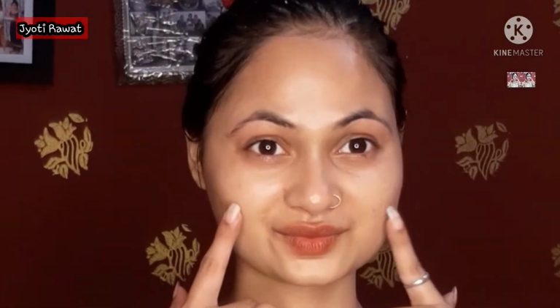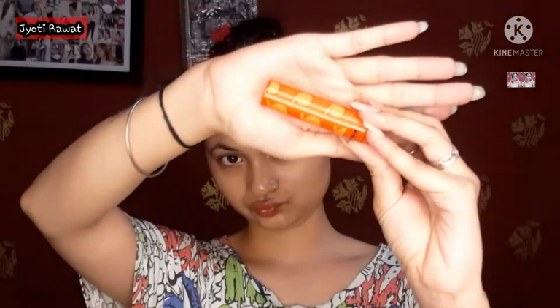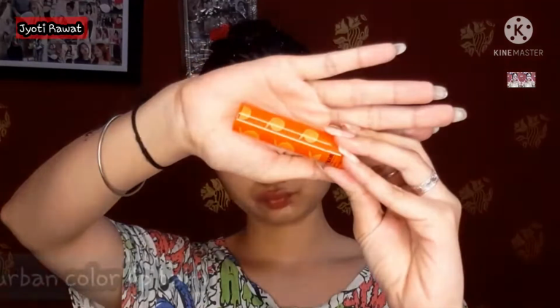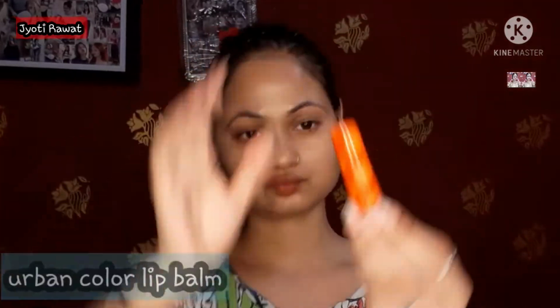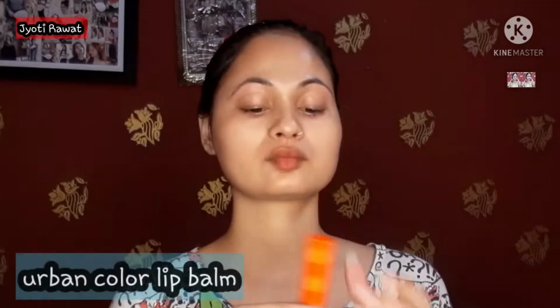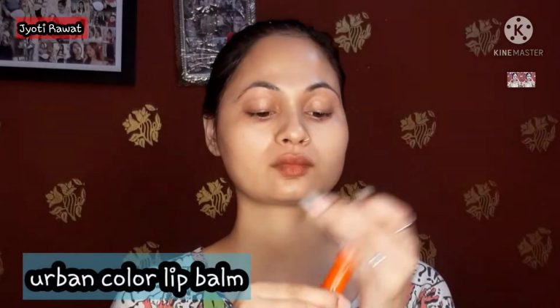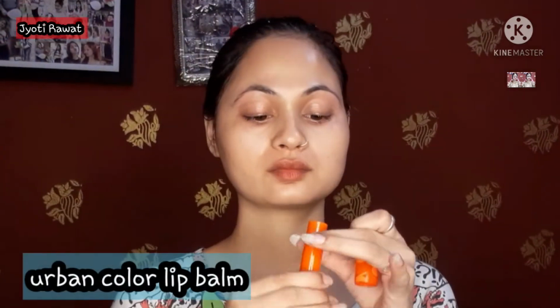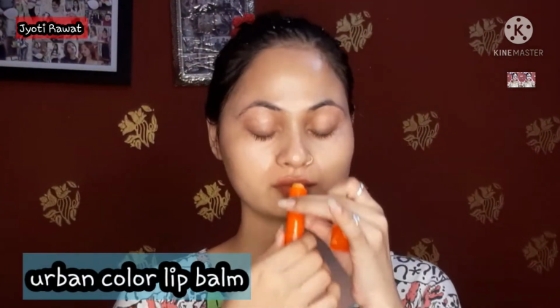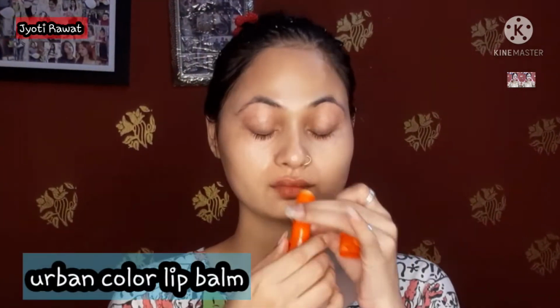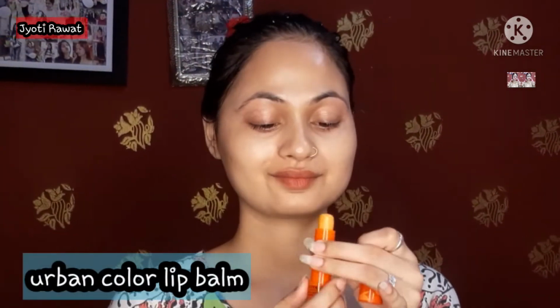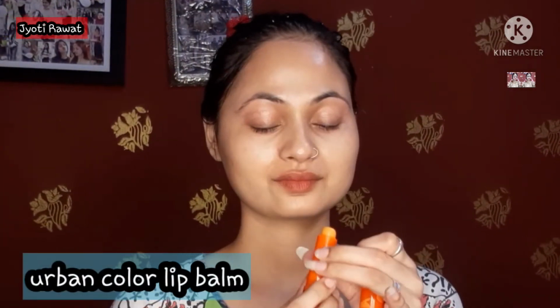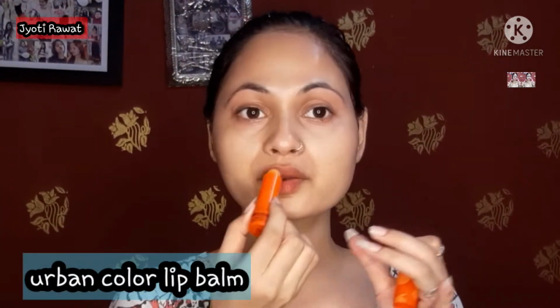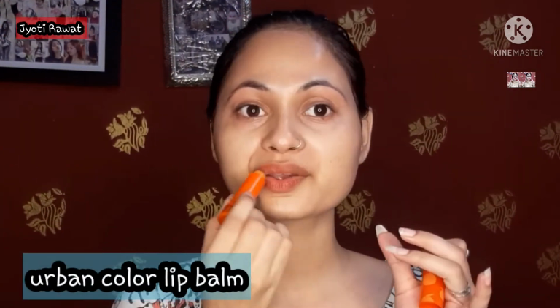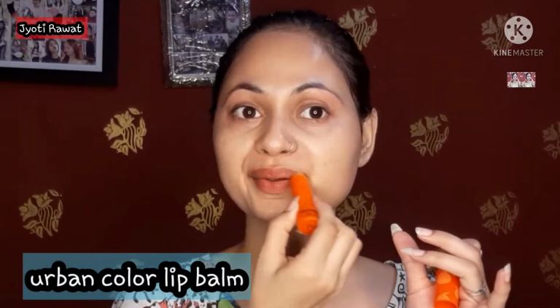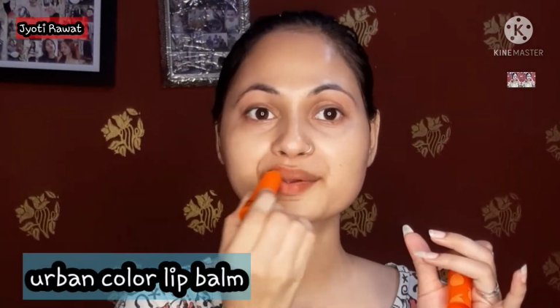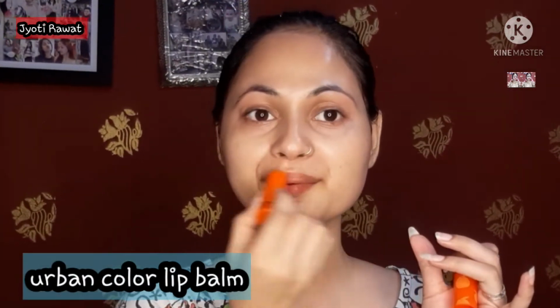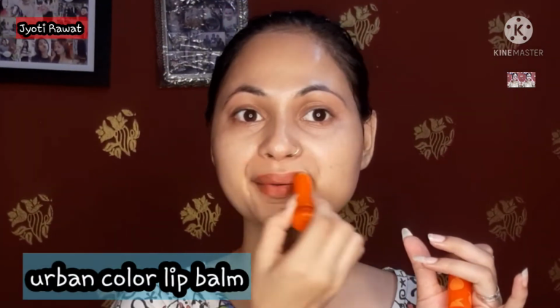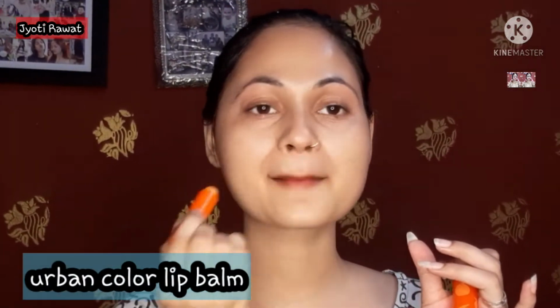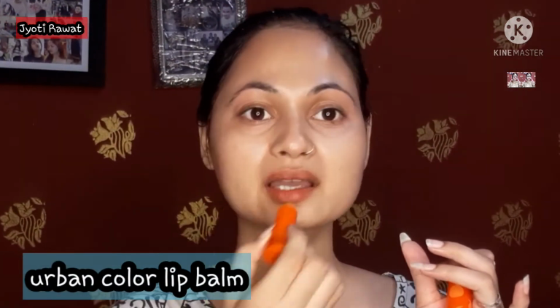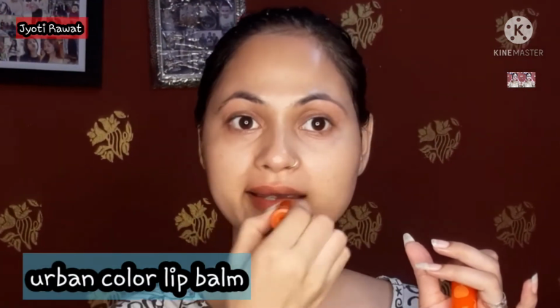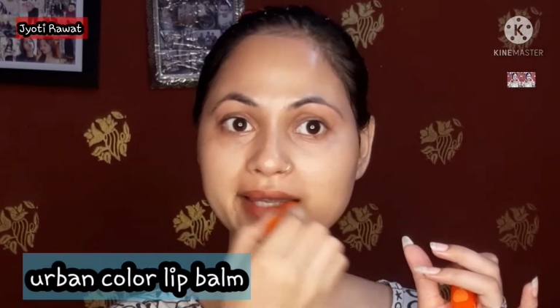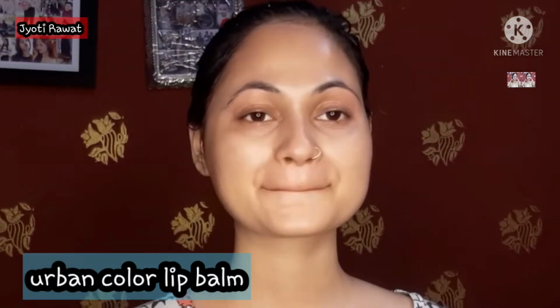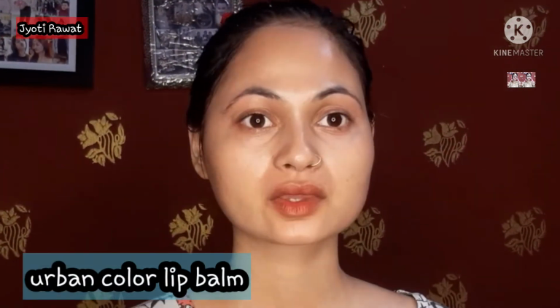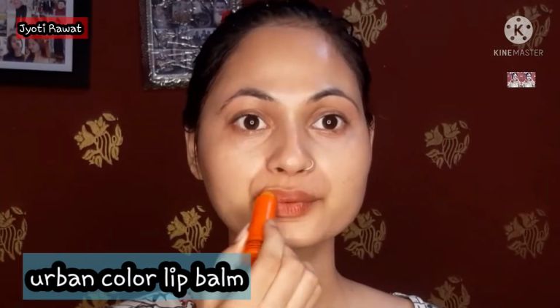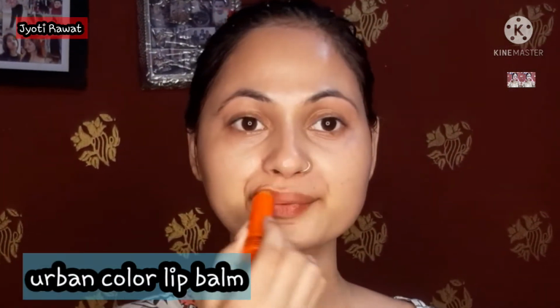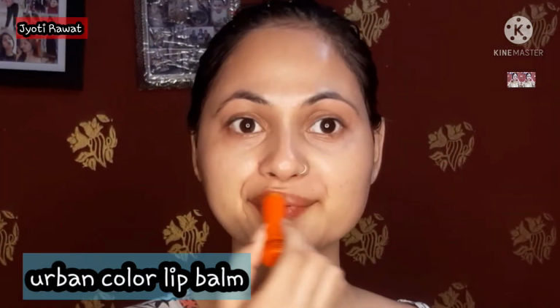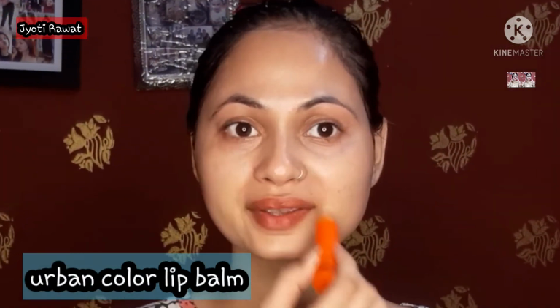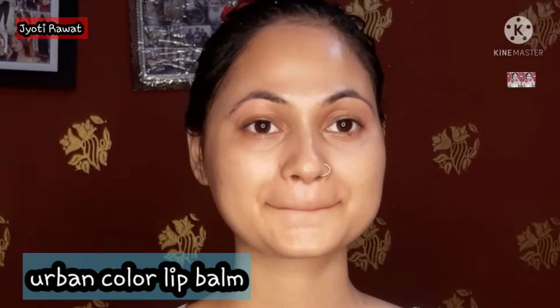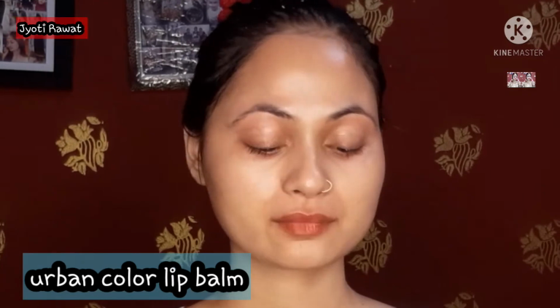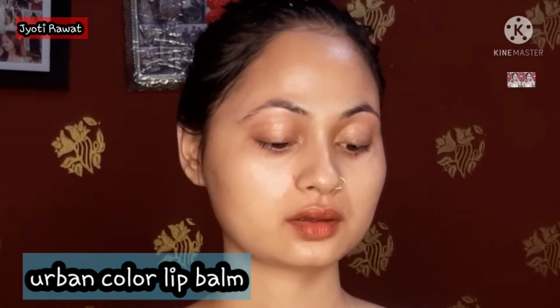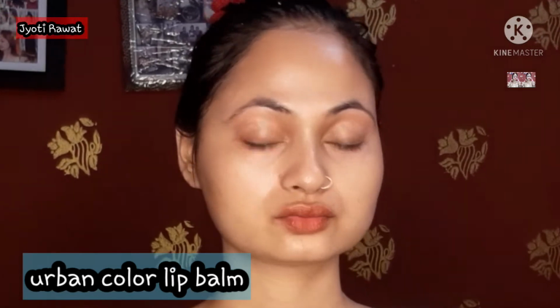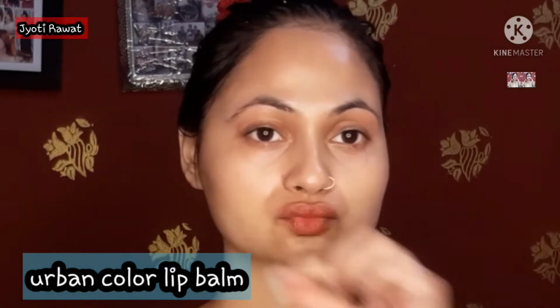Next I have taken a lip balm — Urban Color lip balm in orange flavor. I will apply it well because it is moisturizing.